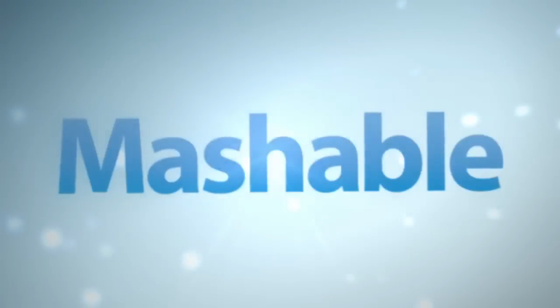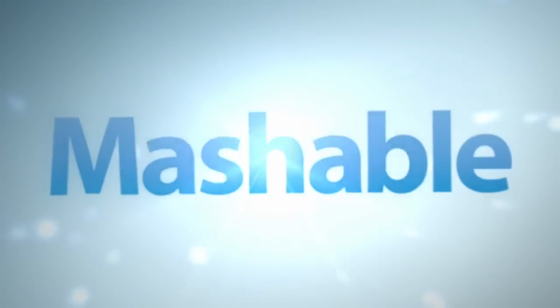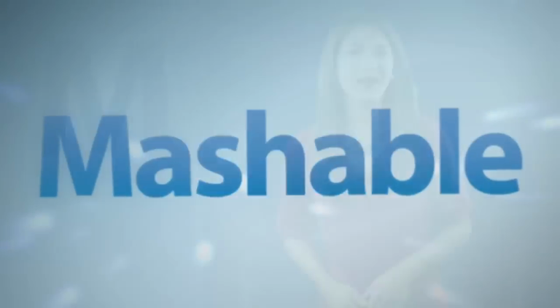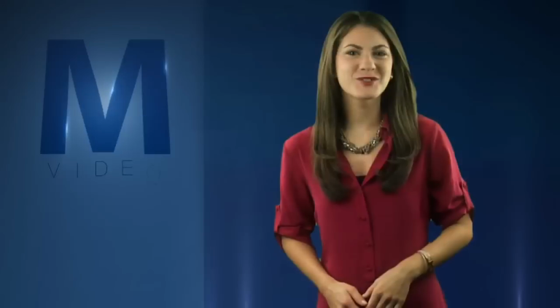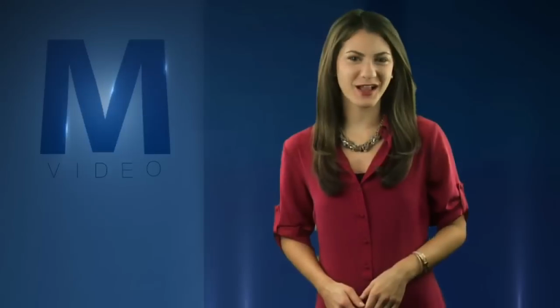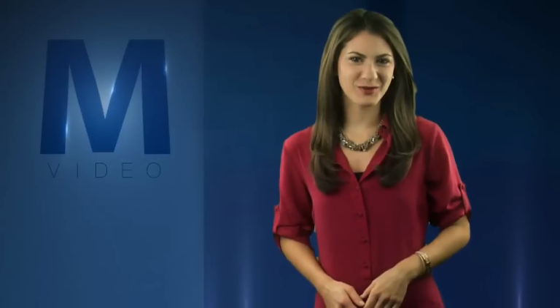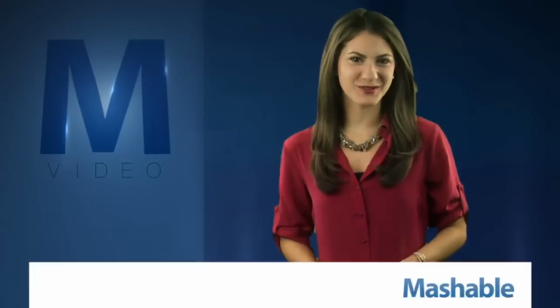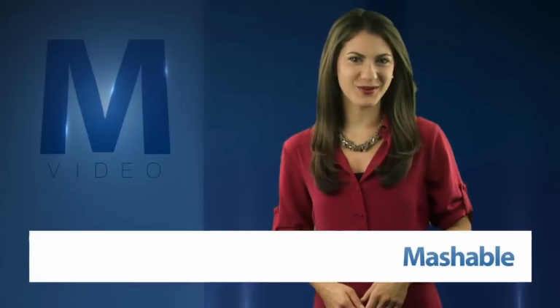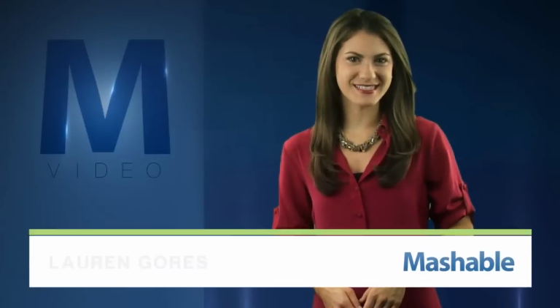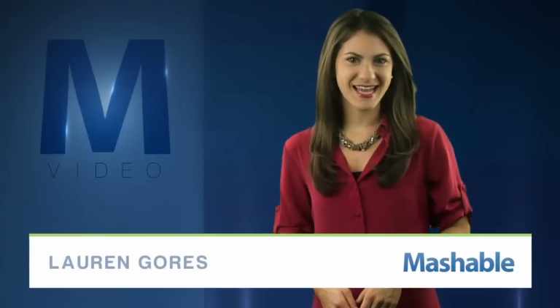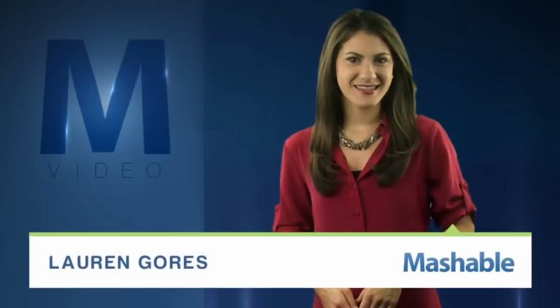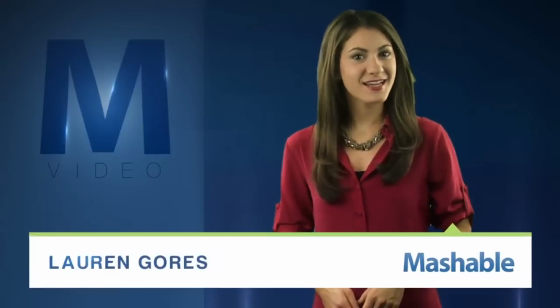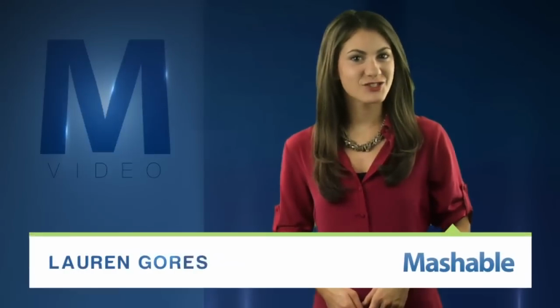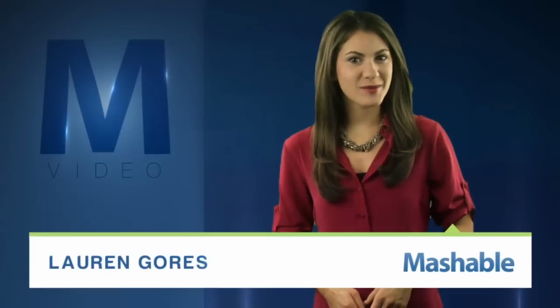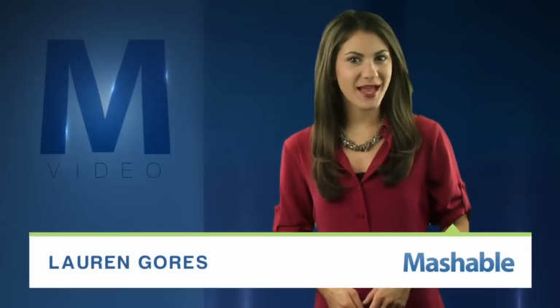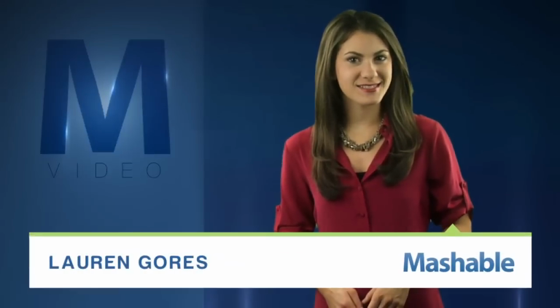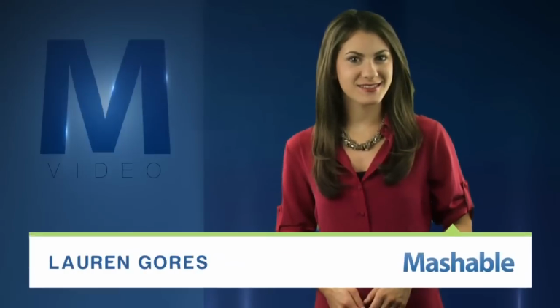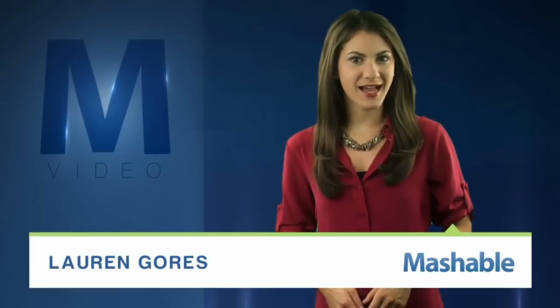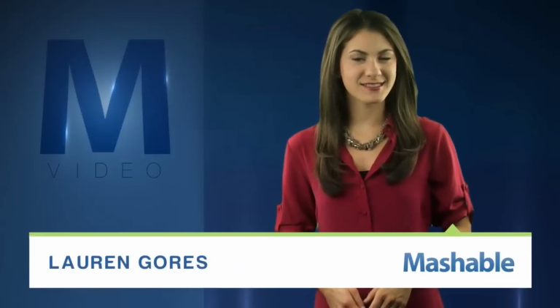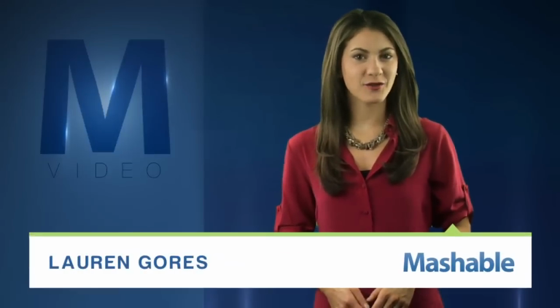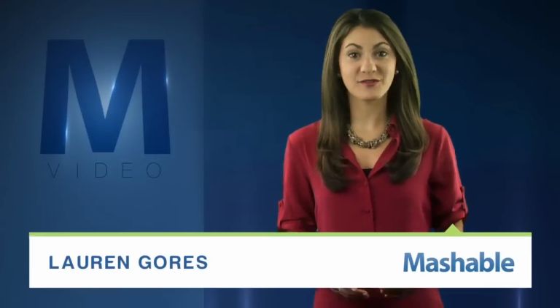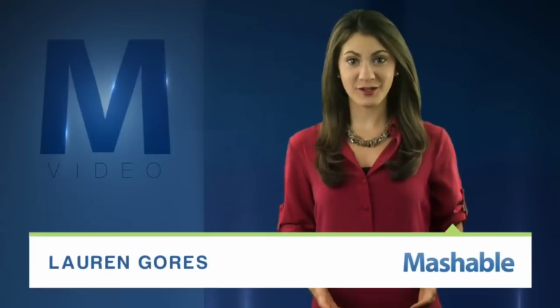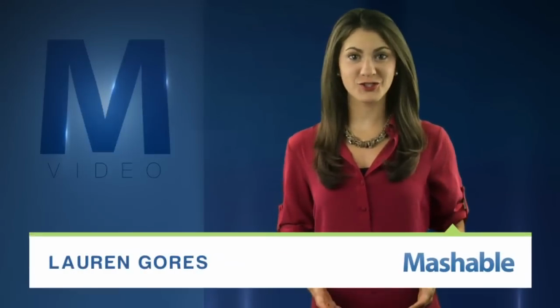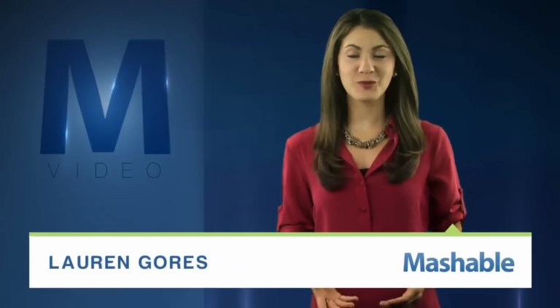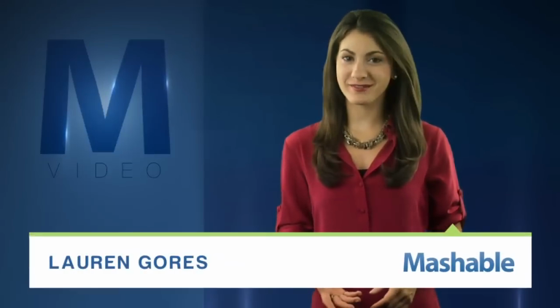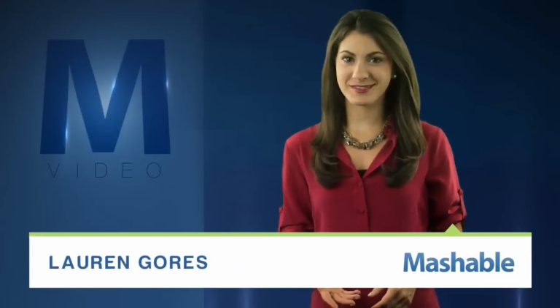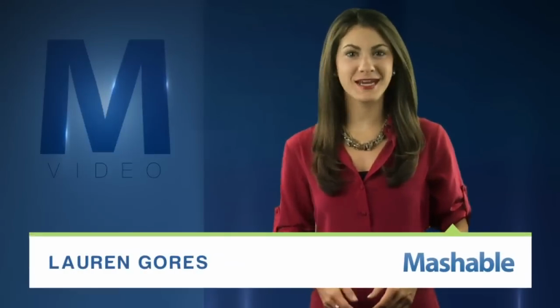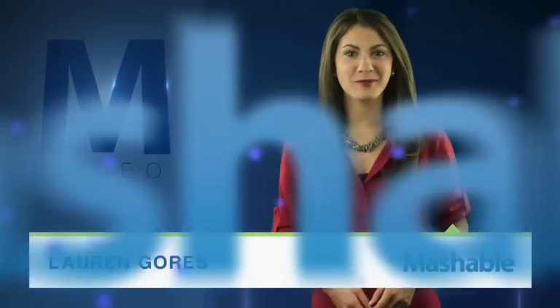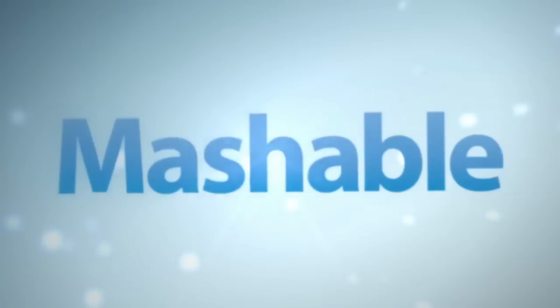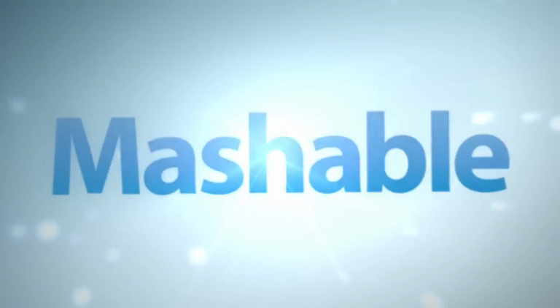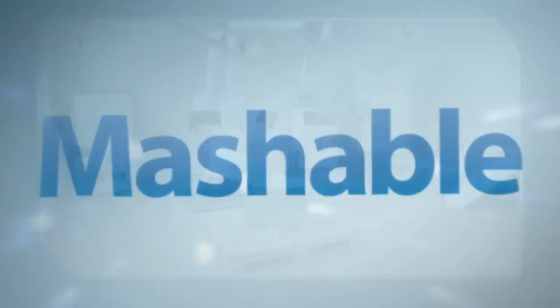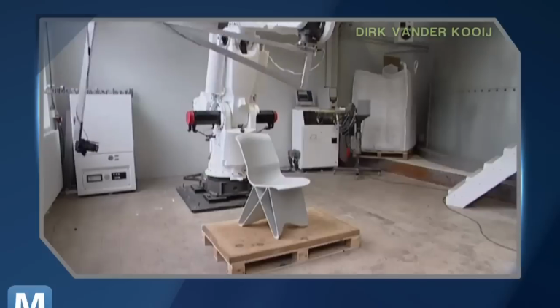For Mashable, I'm Lauren Goris. The next-gen plastic design is not only functional, but sustainable. Take a look.